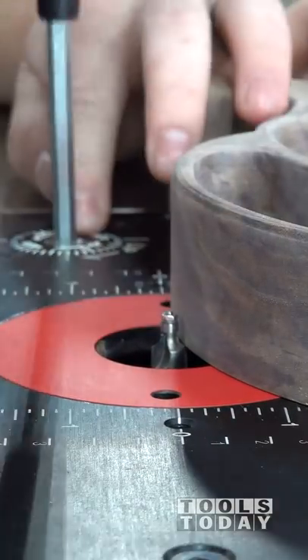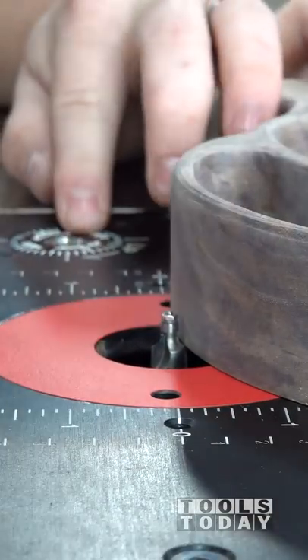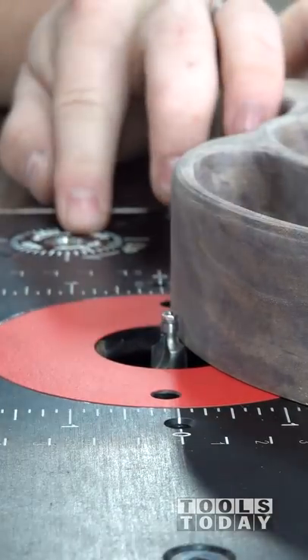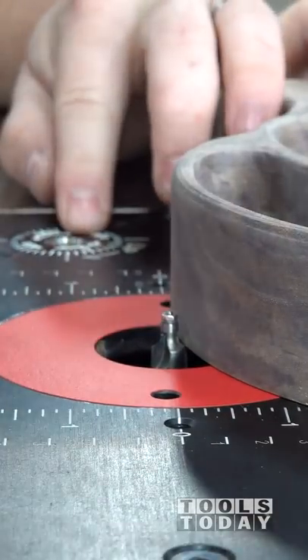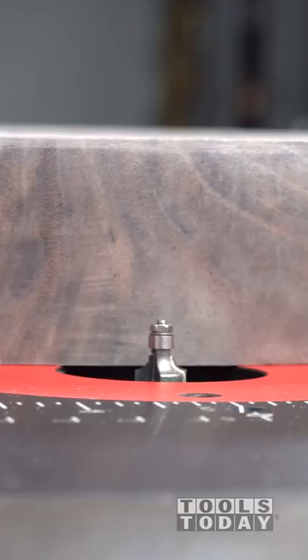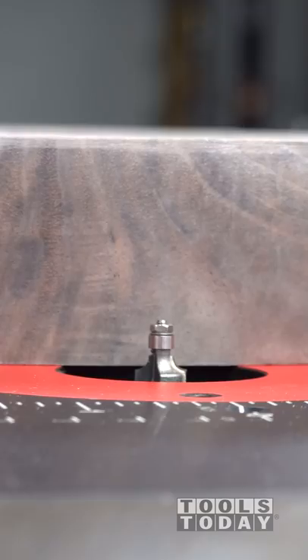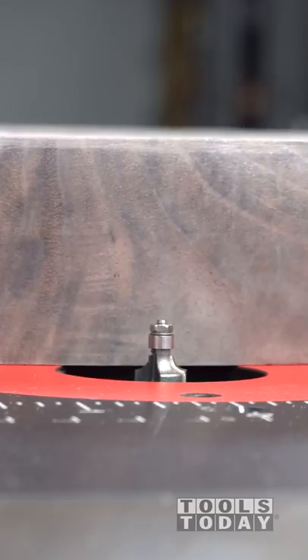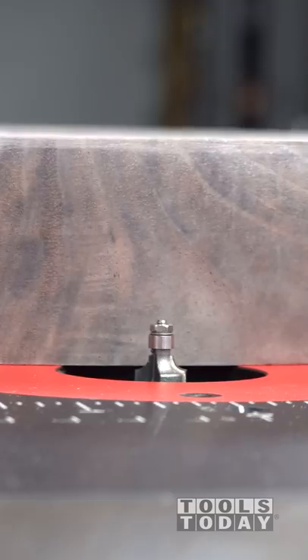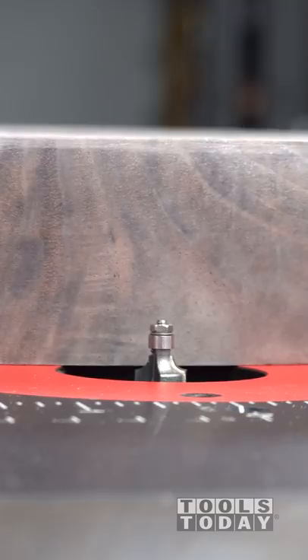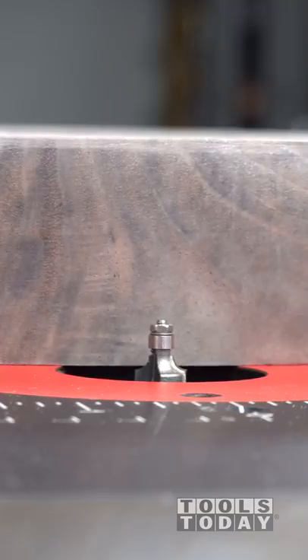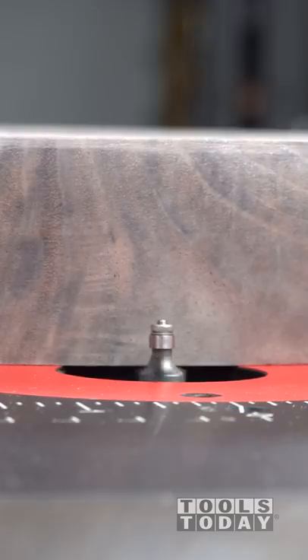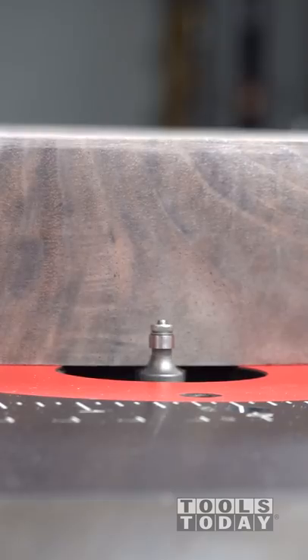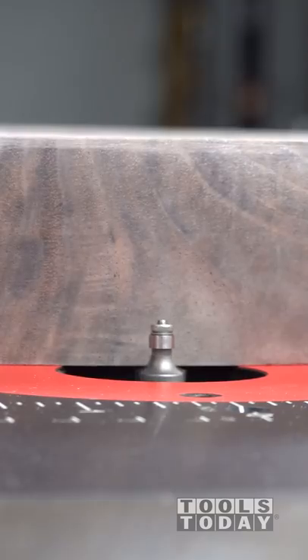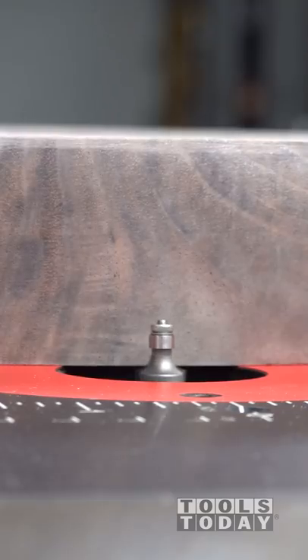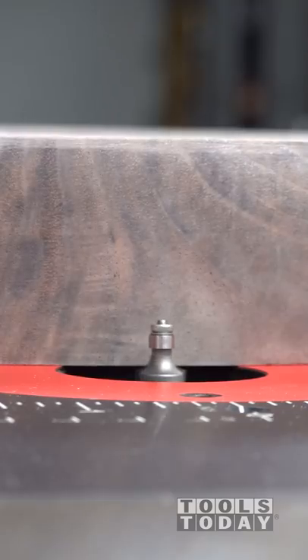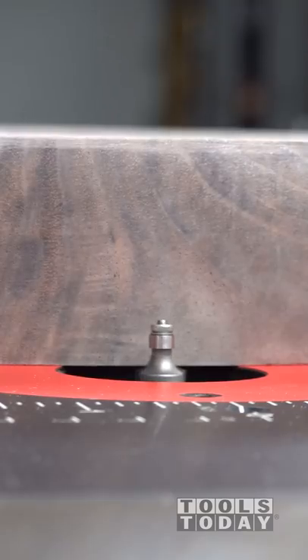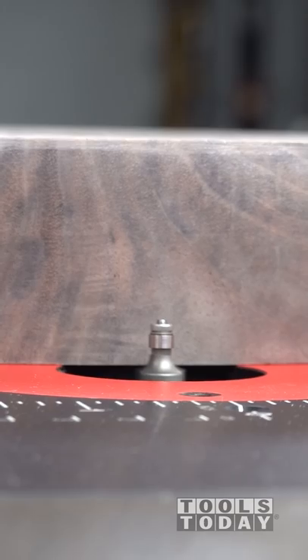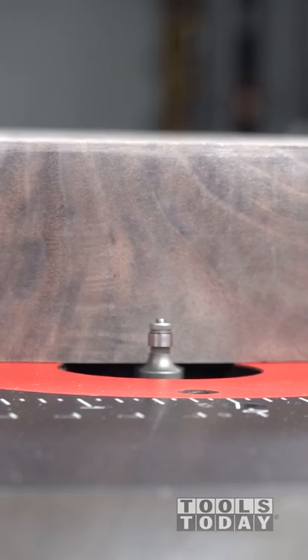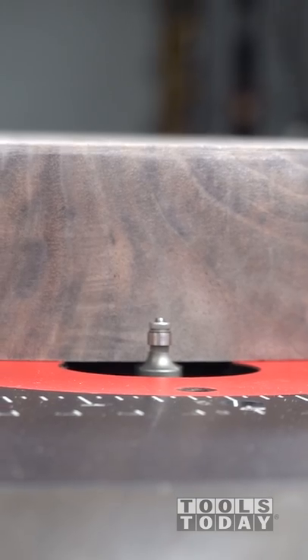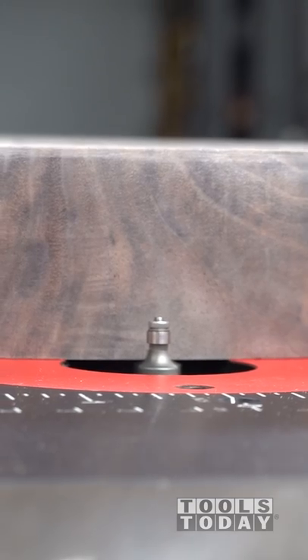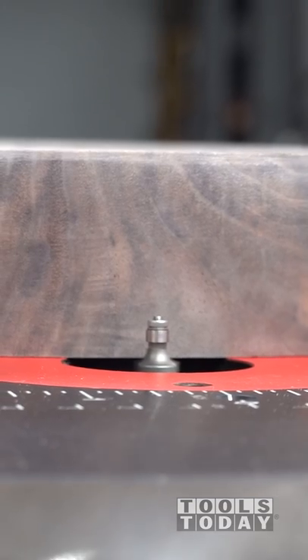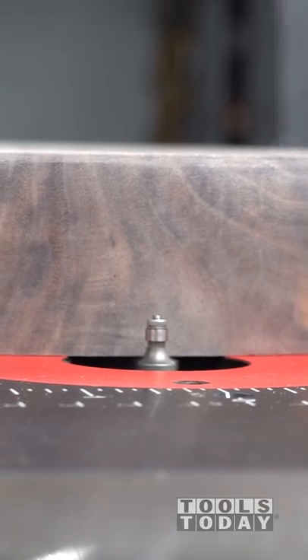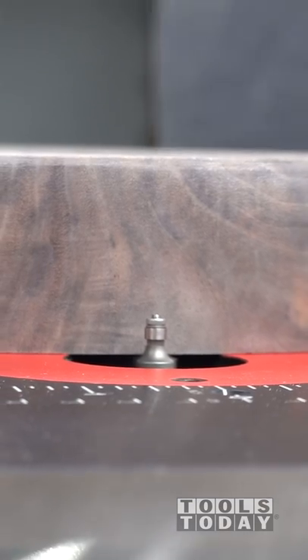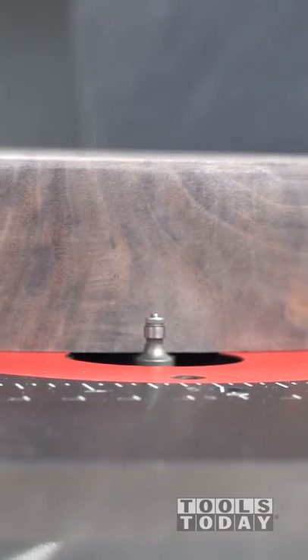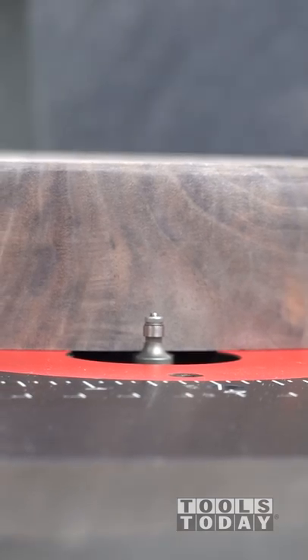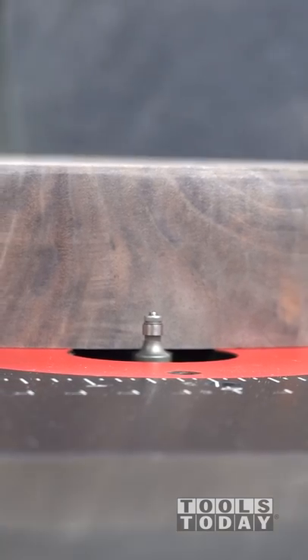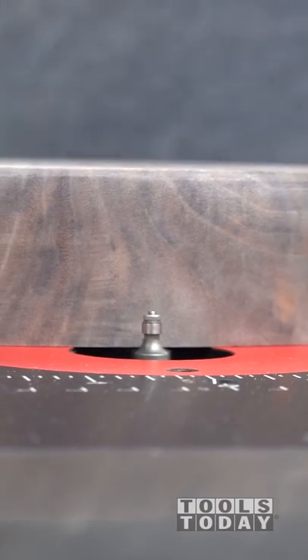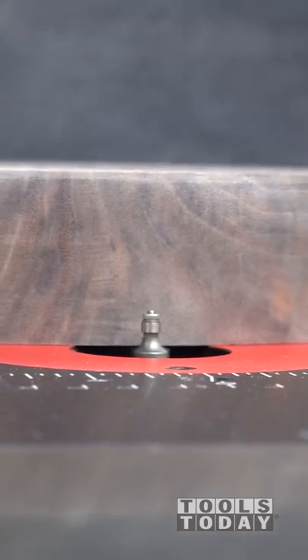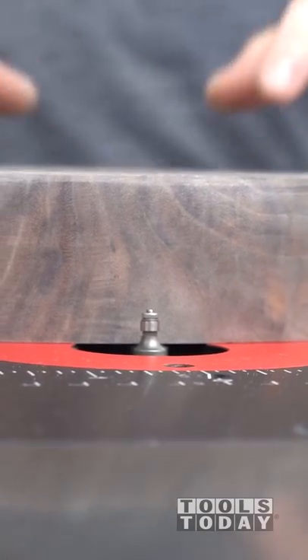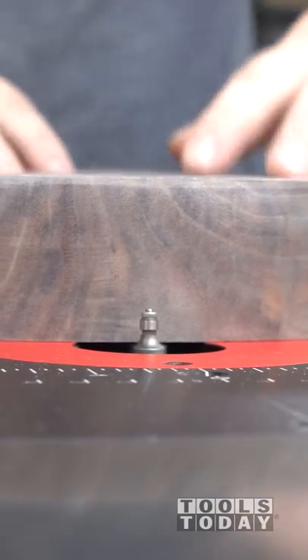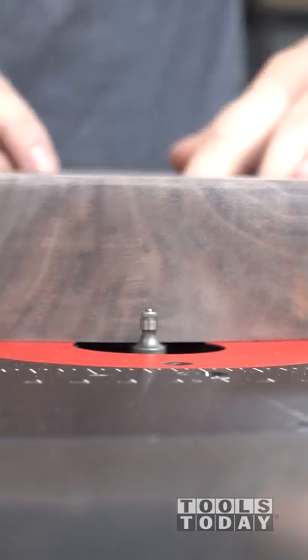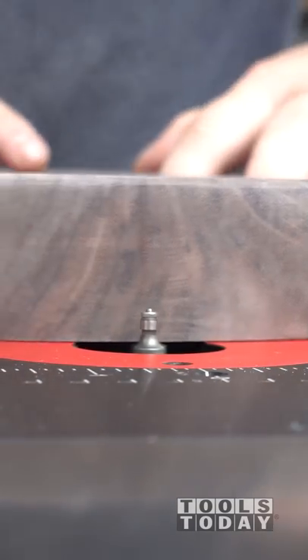We're just getting it put into the router table, and we're going to go through here and just add a nice round over to the bottom to match the top profile.